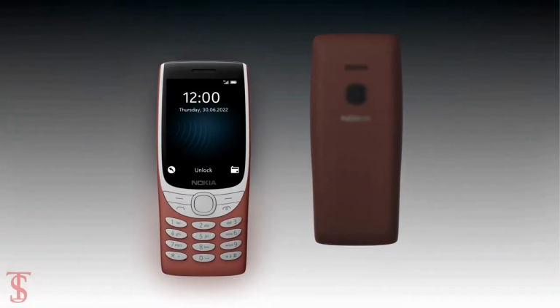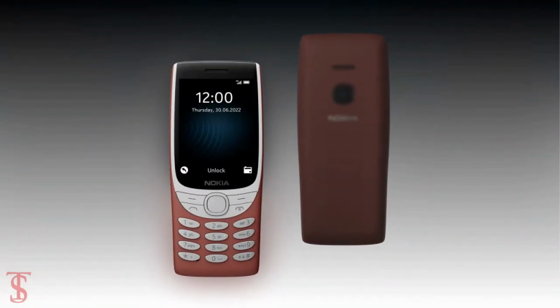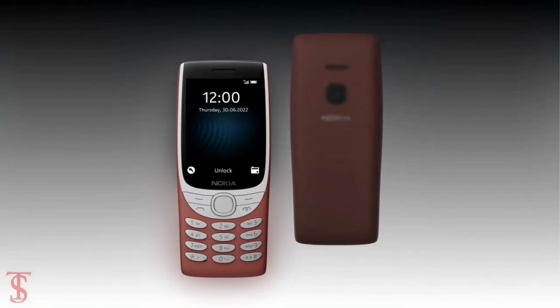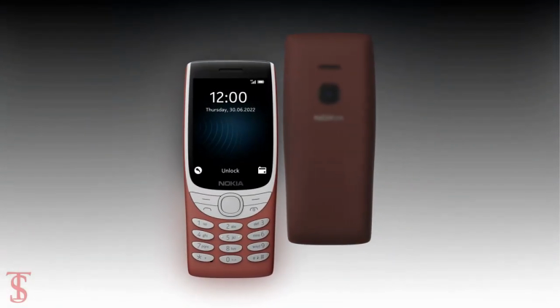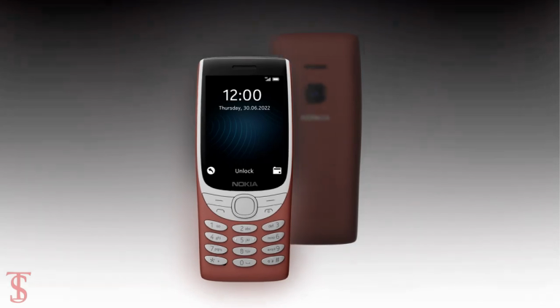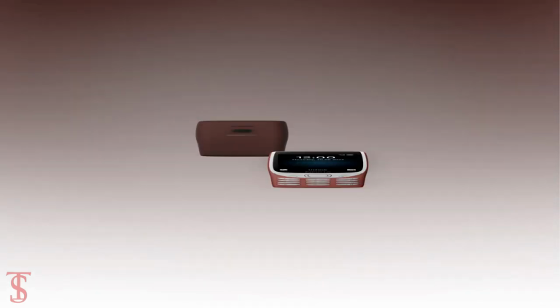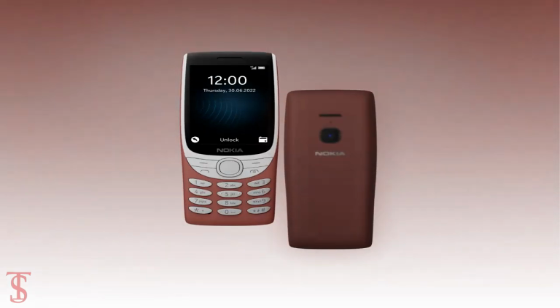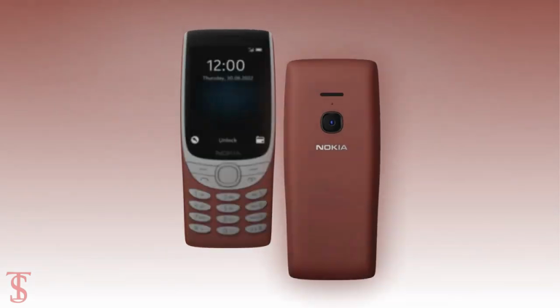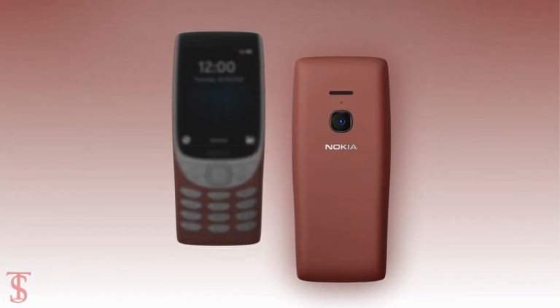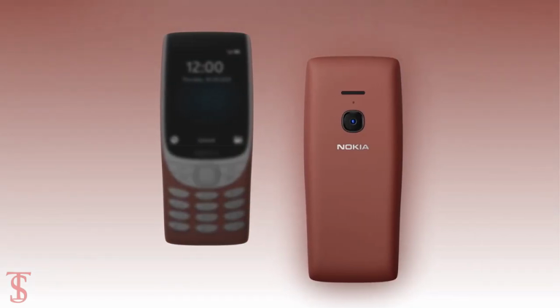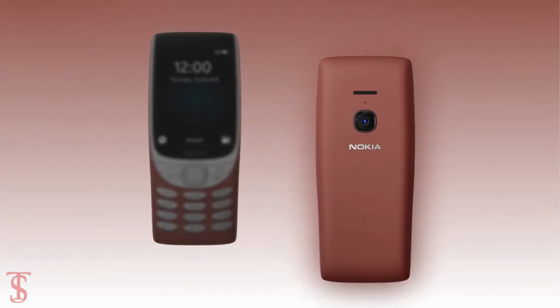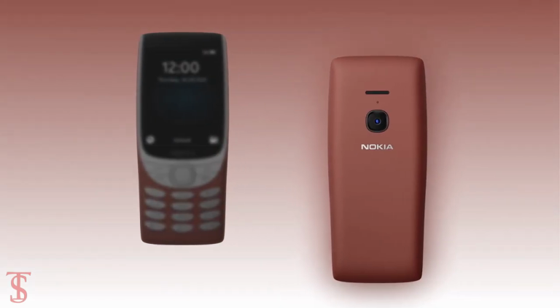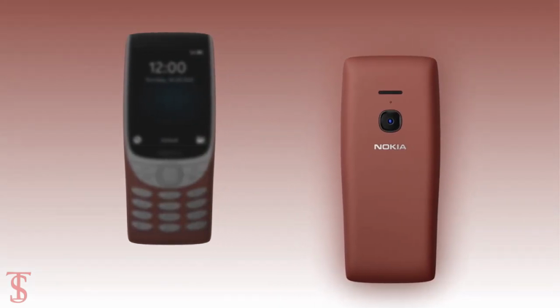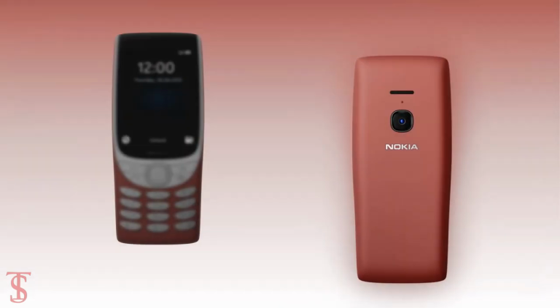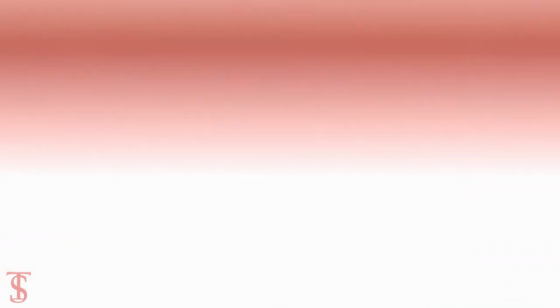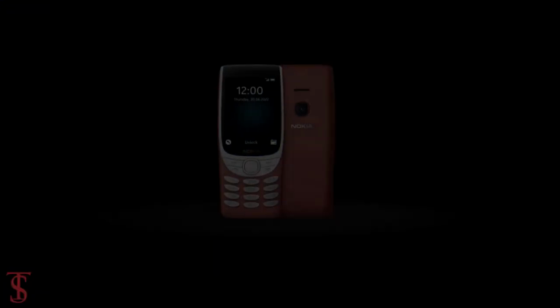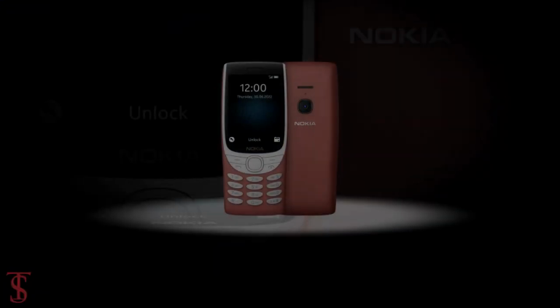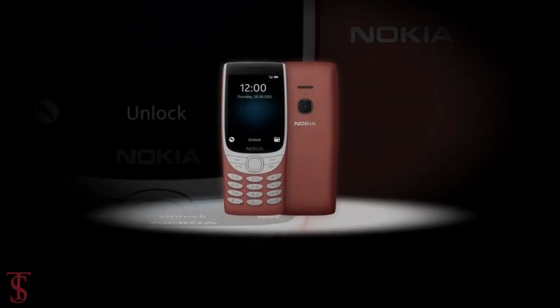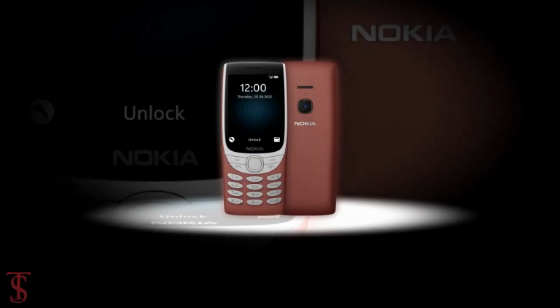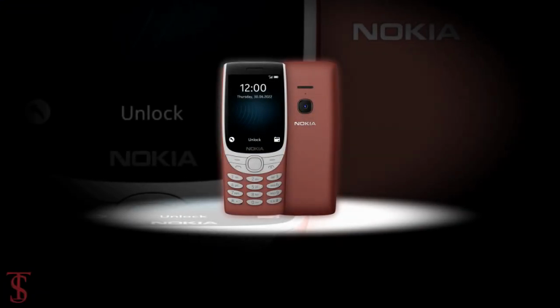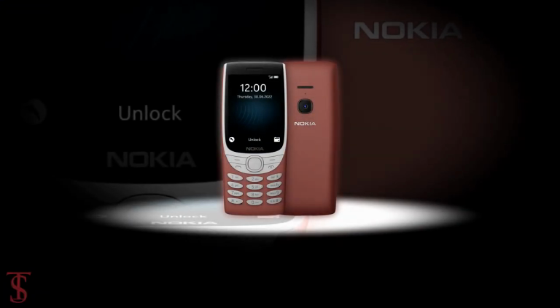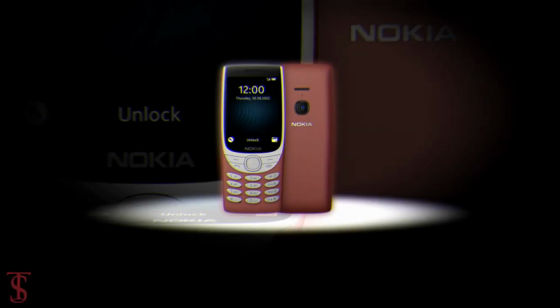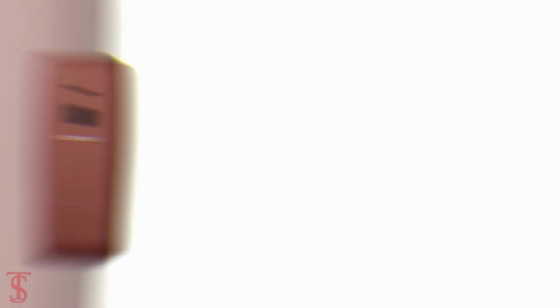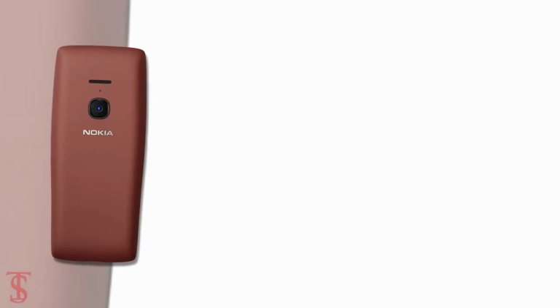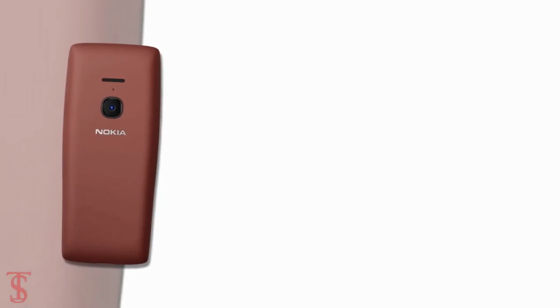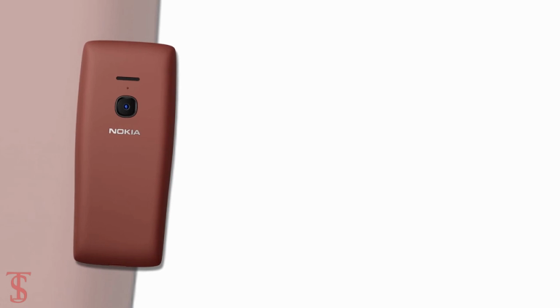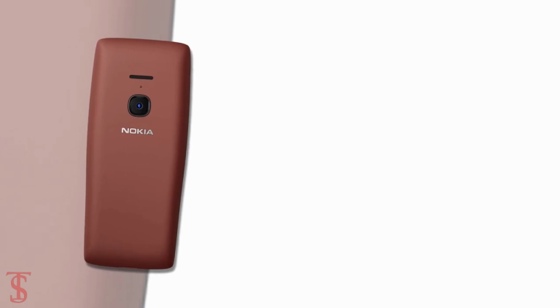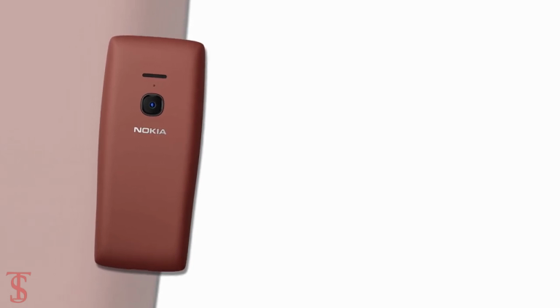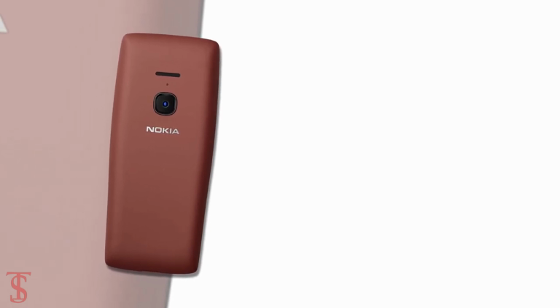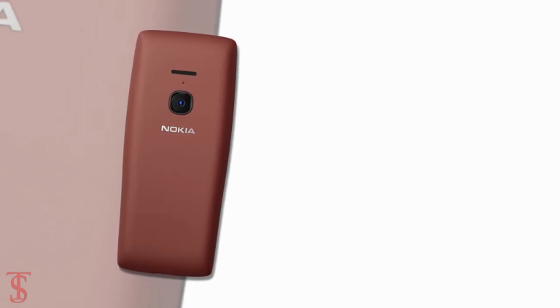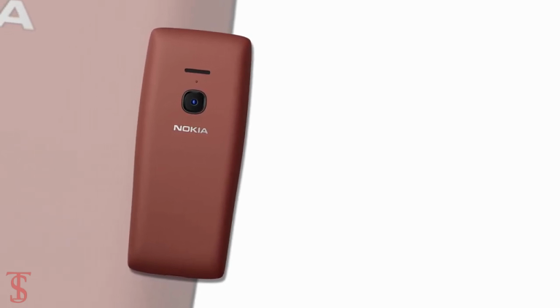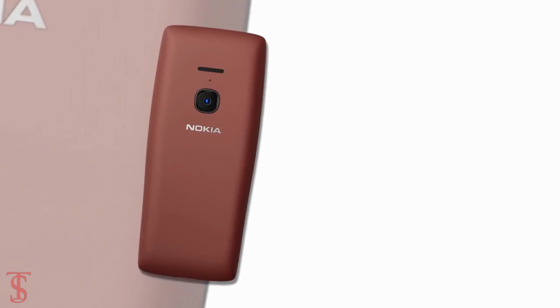What do you guys think of this Nokia 8210 4G feature phone? Do let us know in the comment section below and stay tuned to the TechBook YouTube channel for more tech updates.